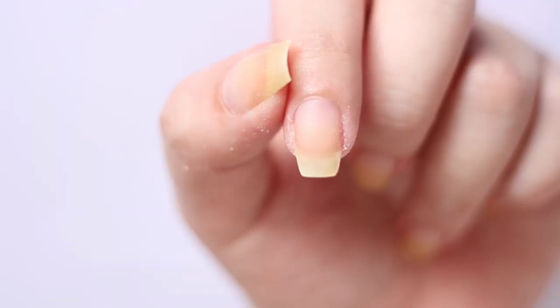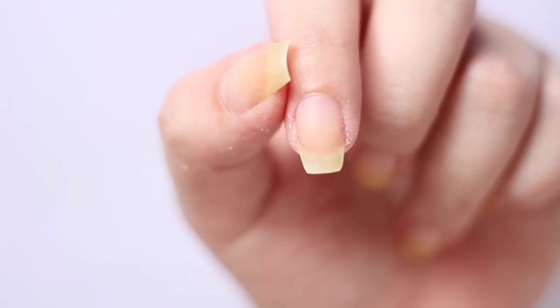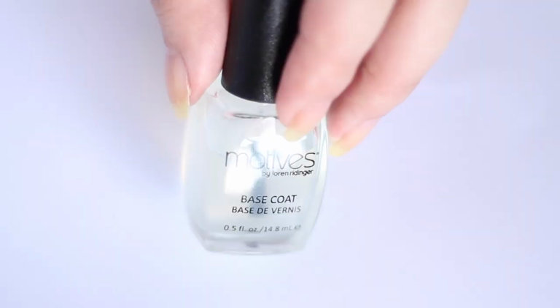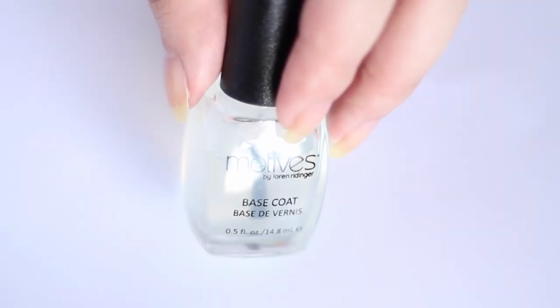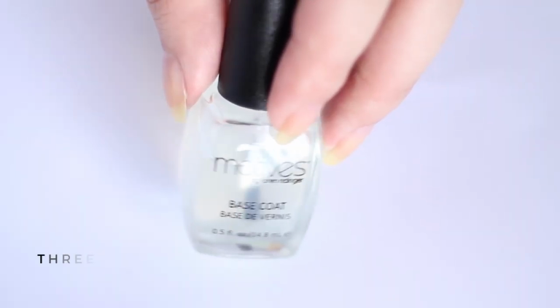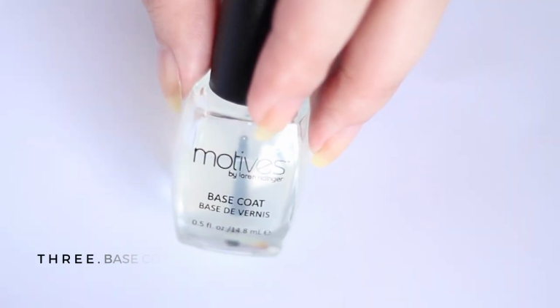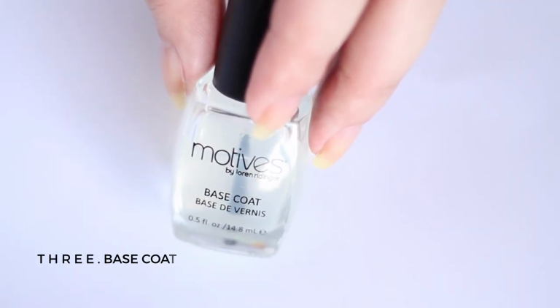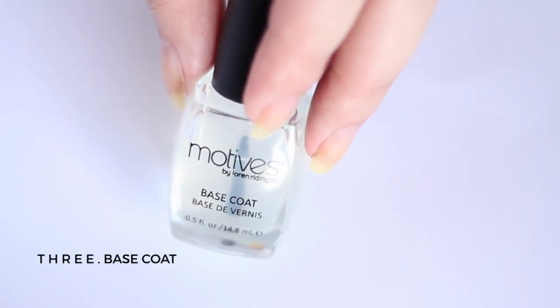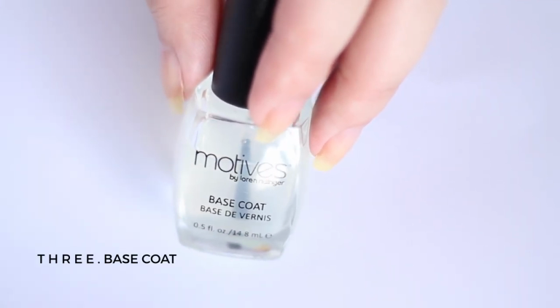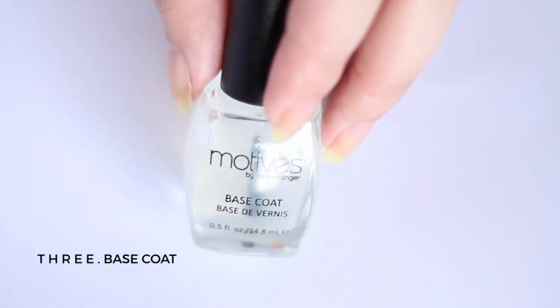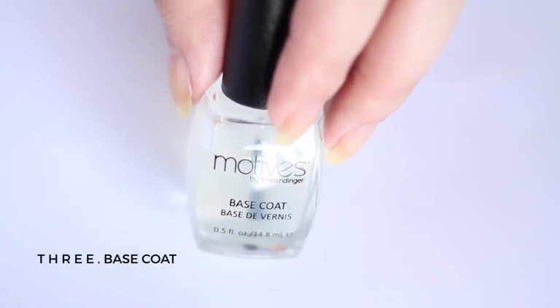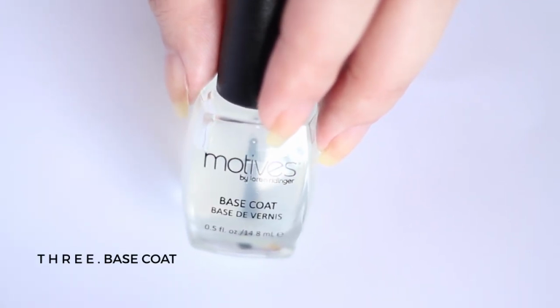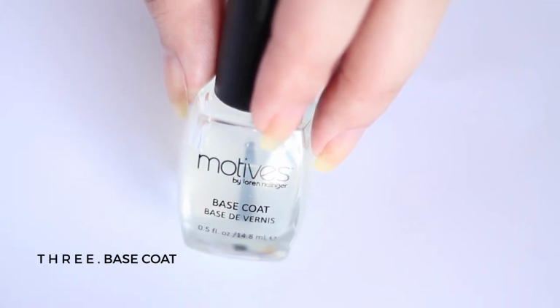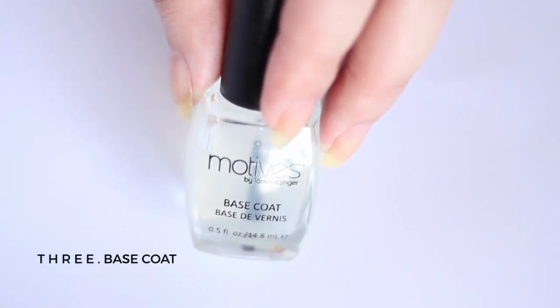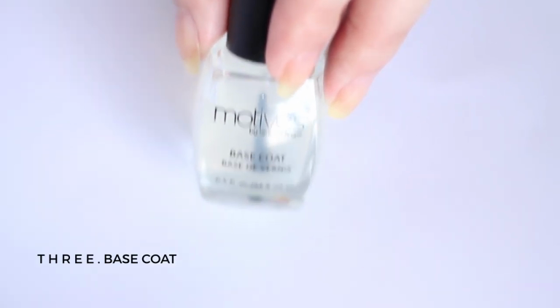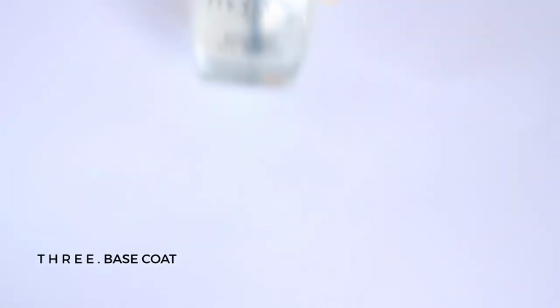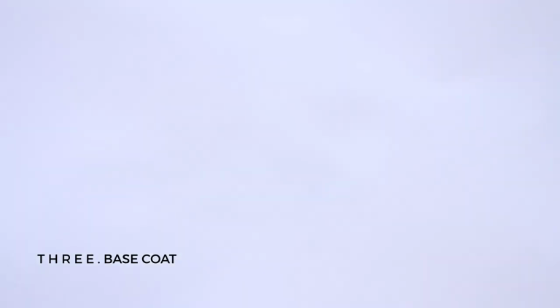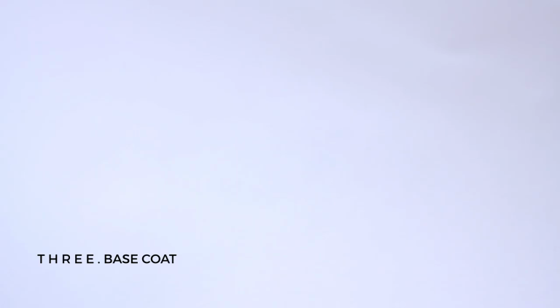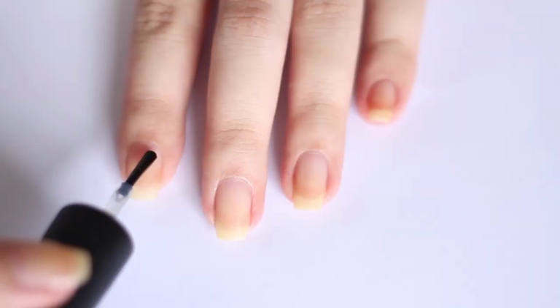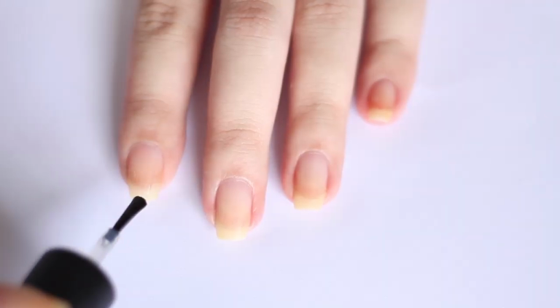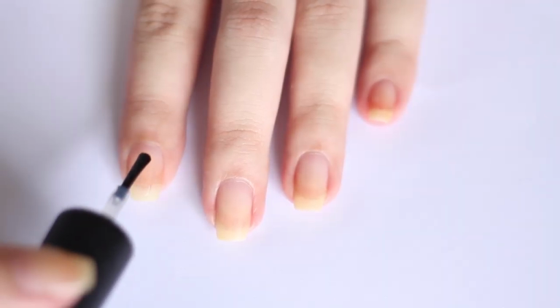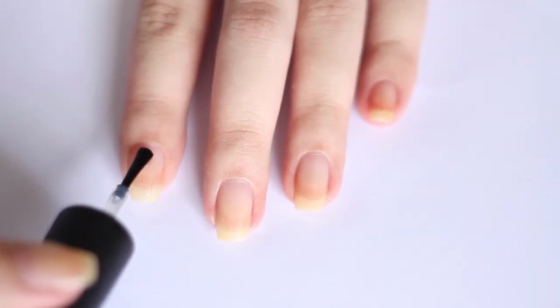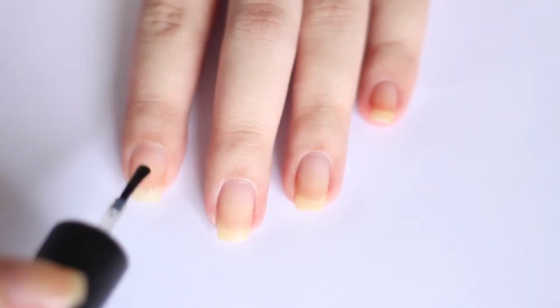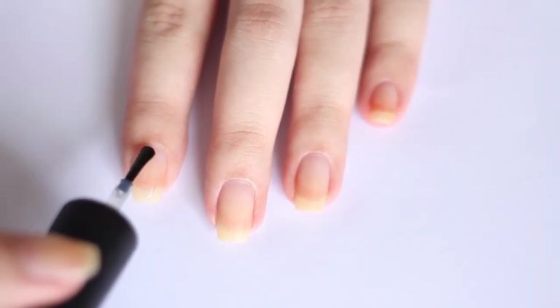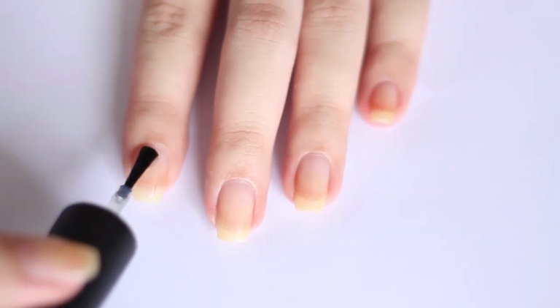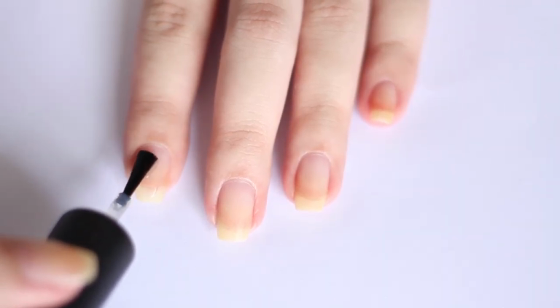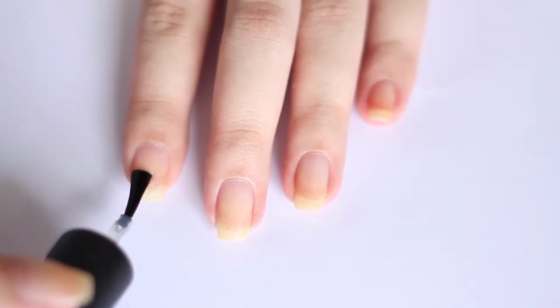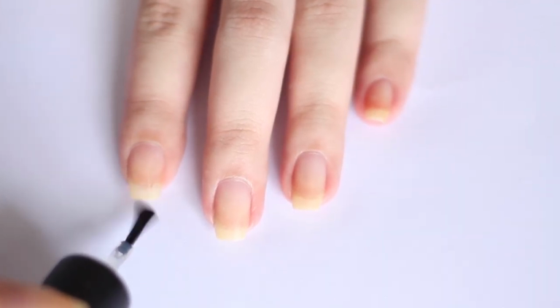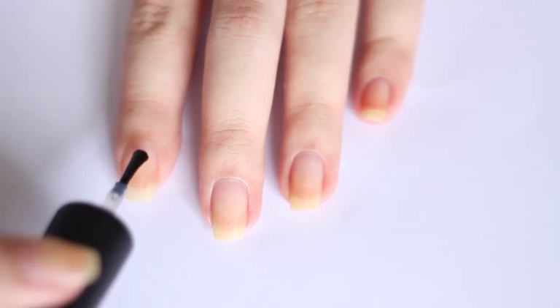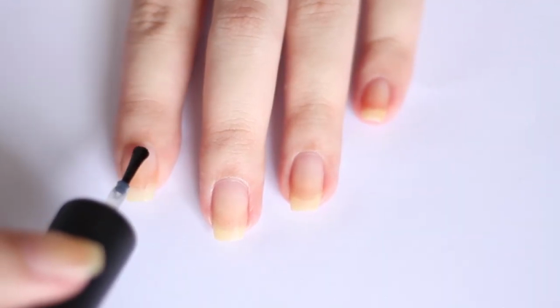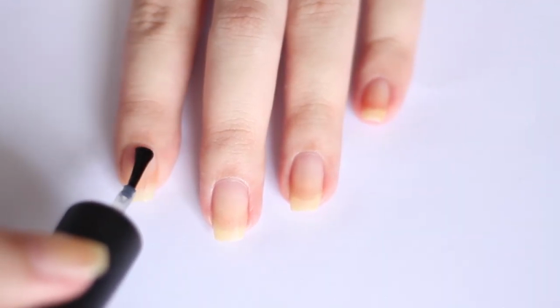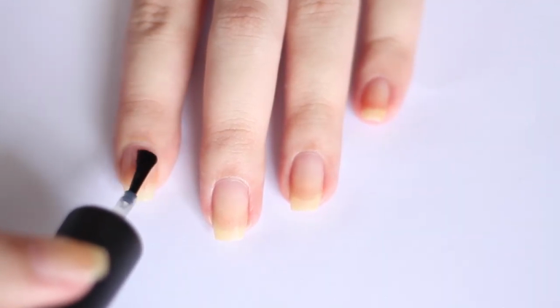After I file everything, I usually just wash my hands to remove all the filed nail dust, and then I use either a base coat or a nail strengthener.